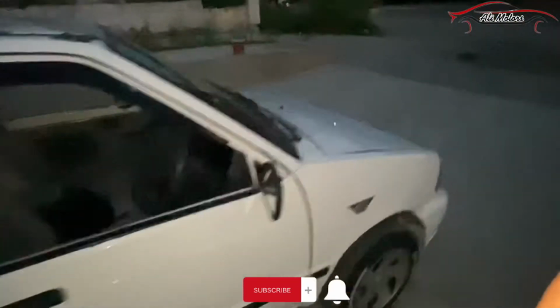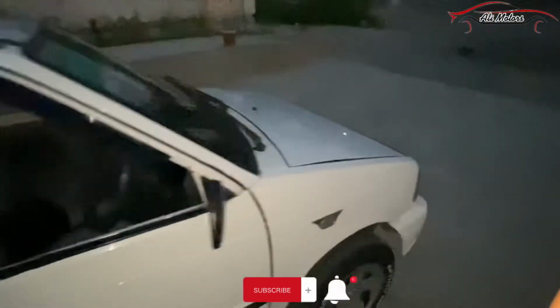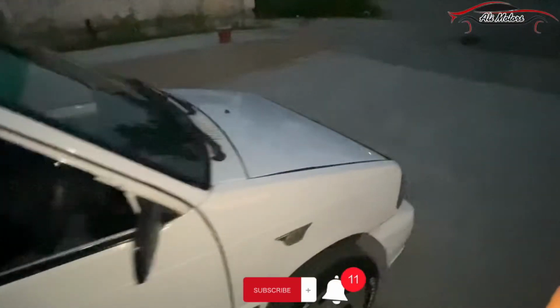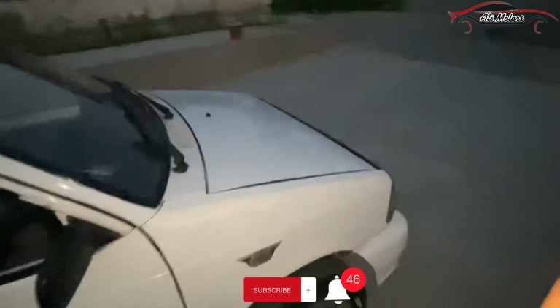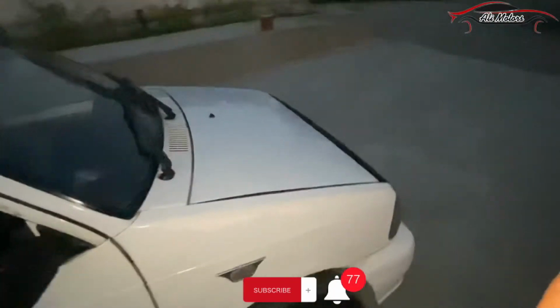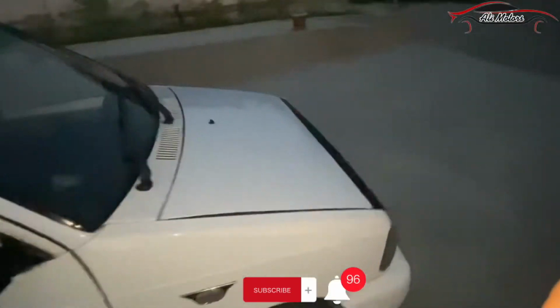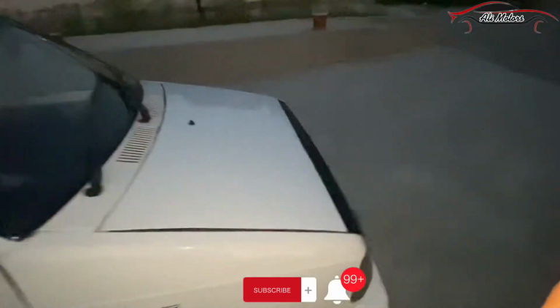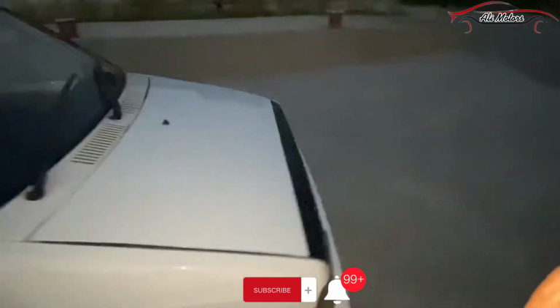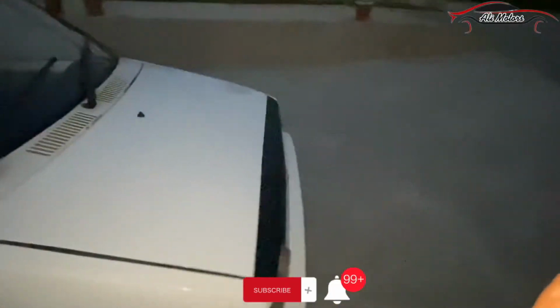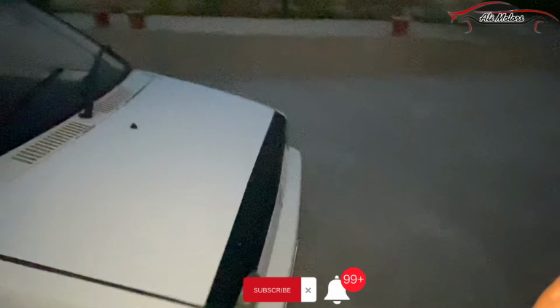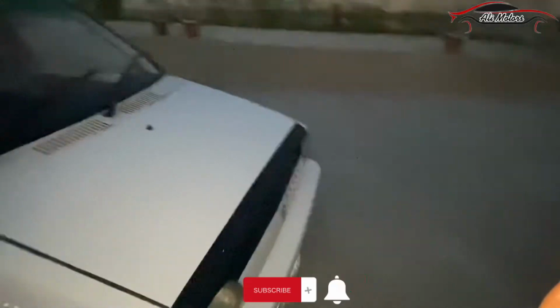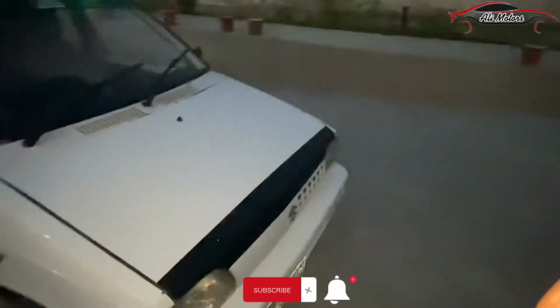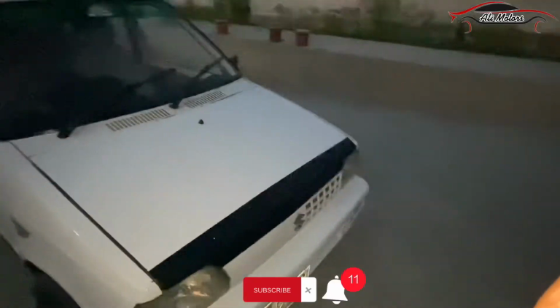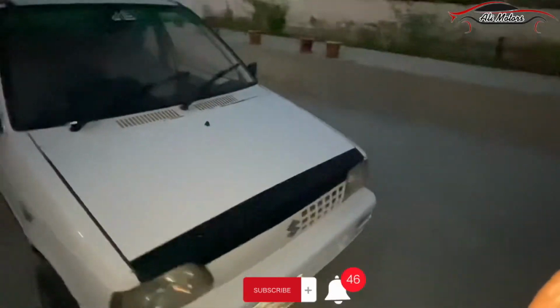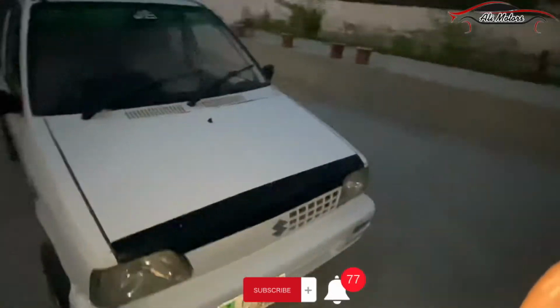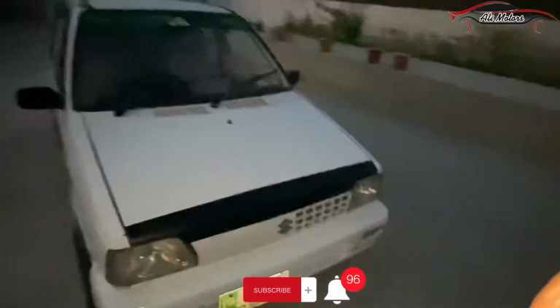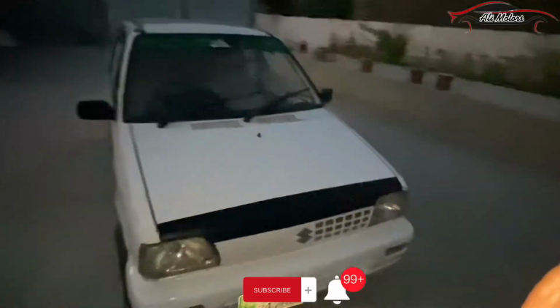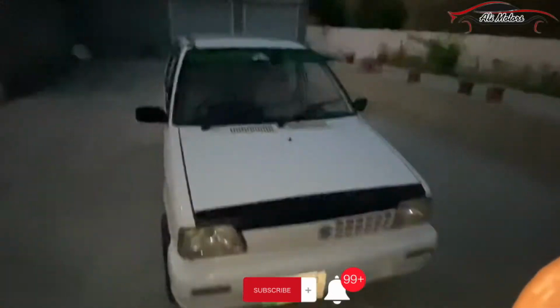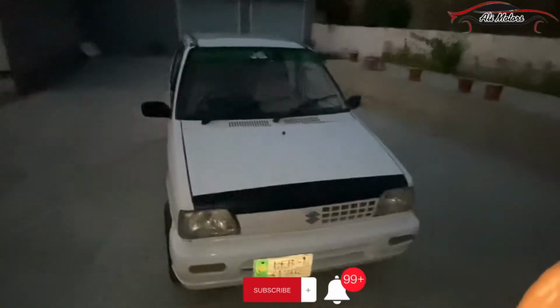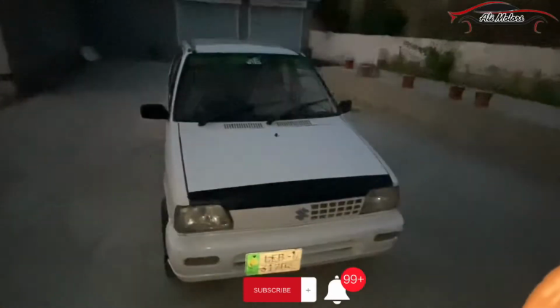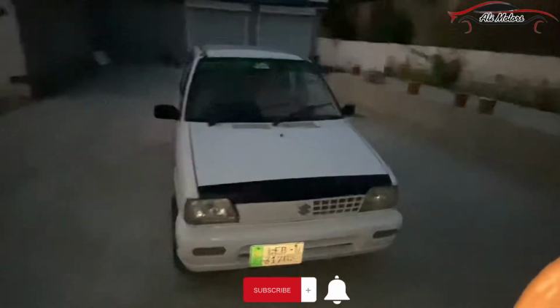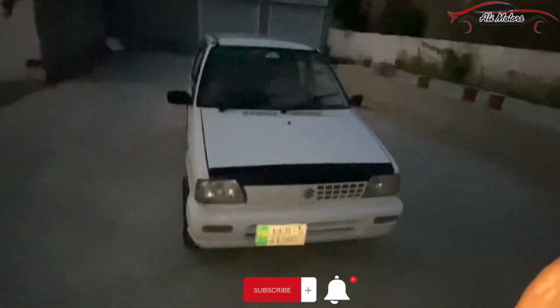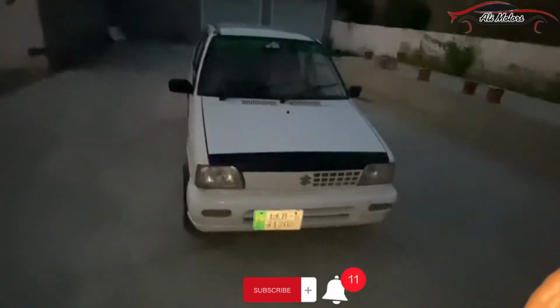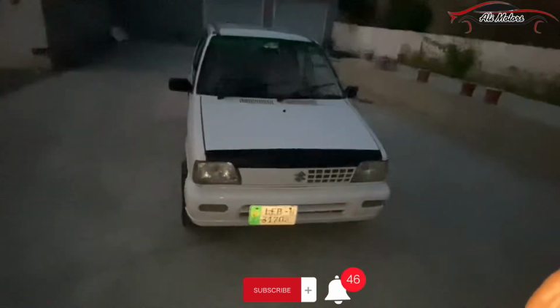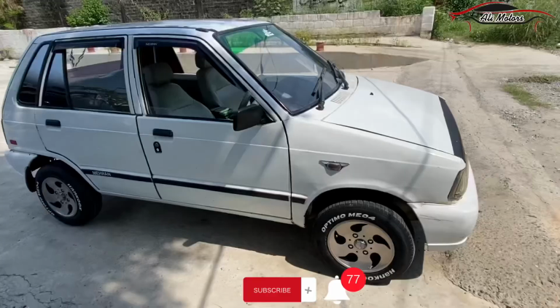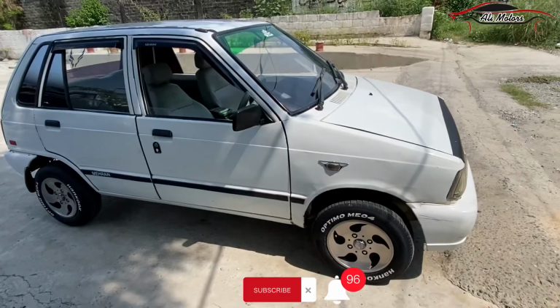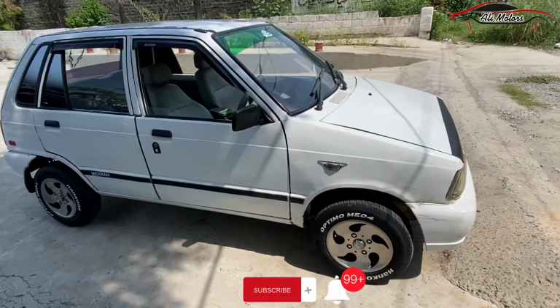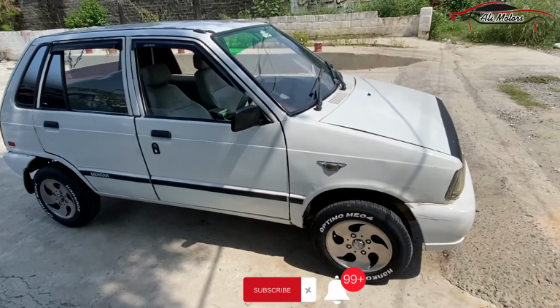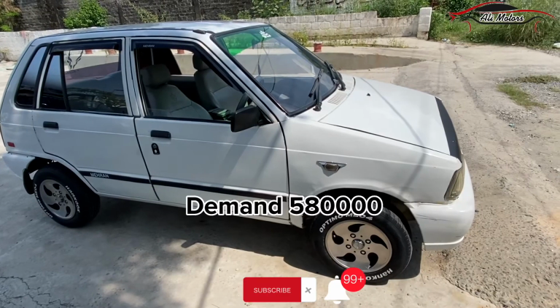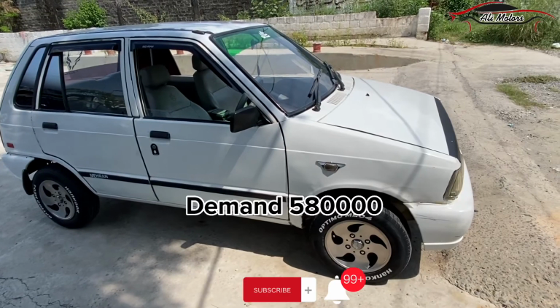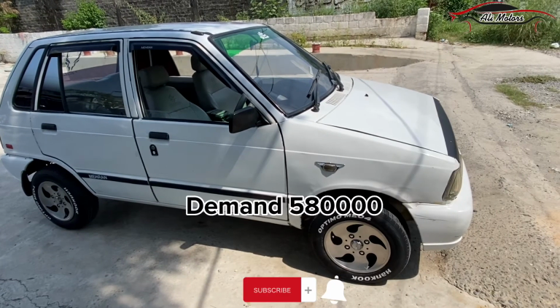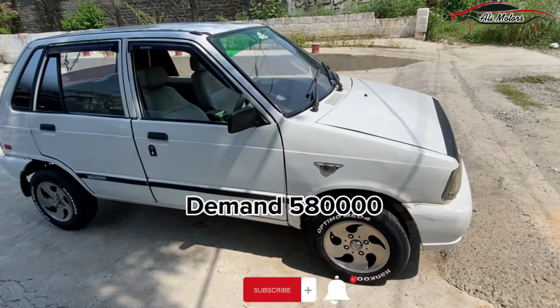And the view is coming to an end. This is the final view. The demand is 5,80,000 rupees.